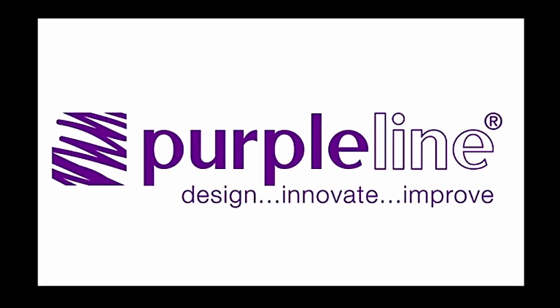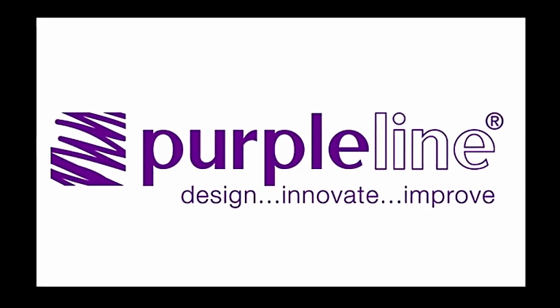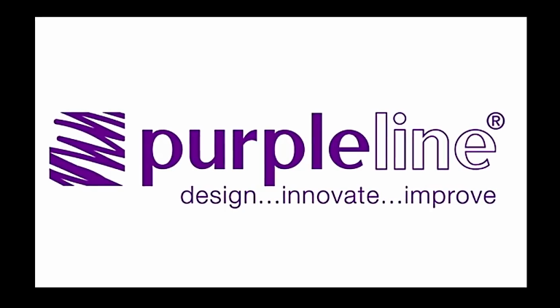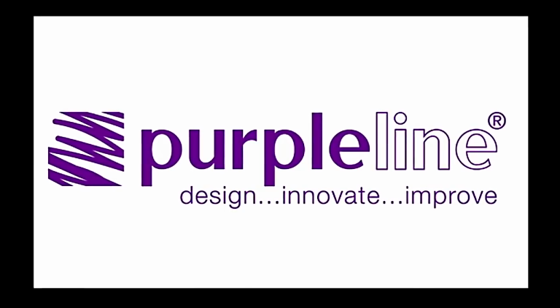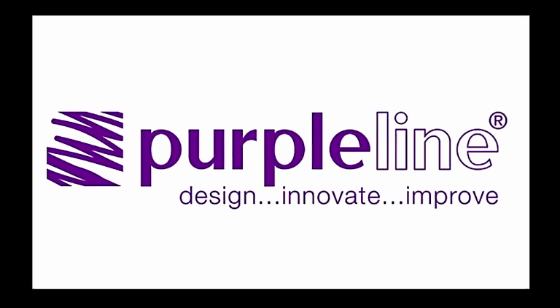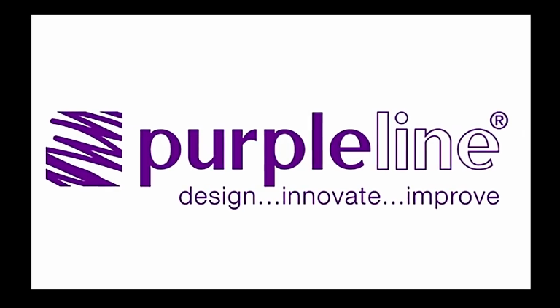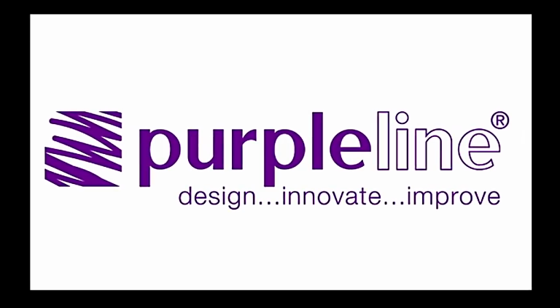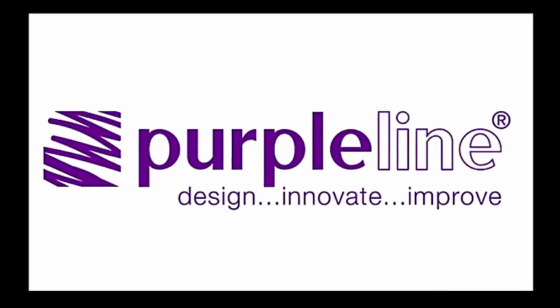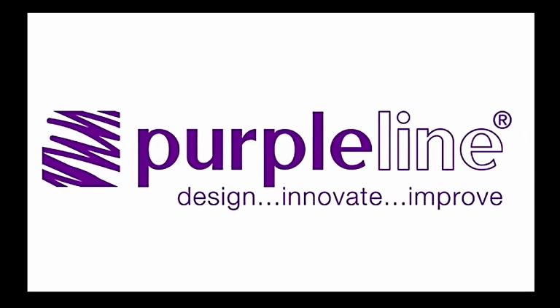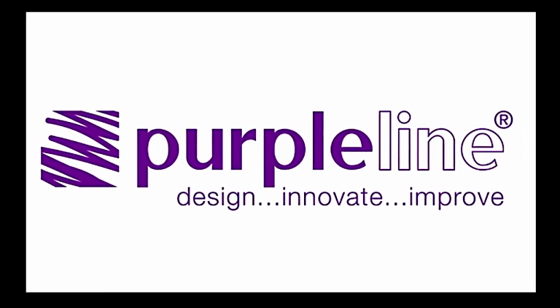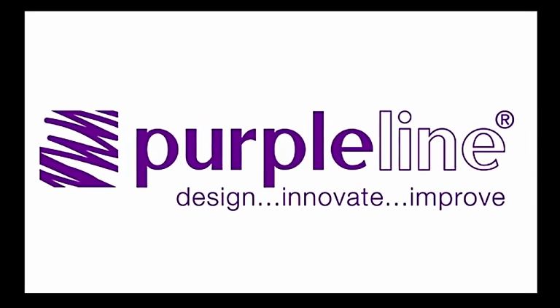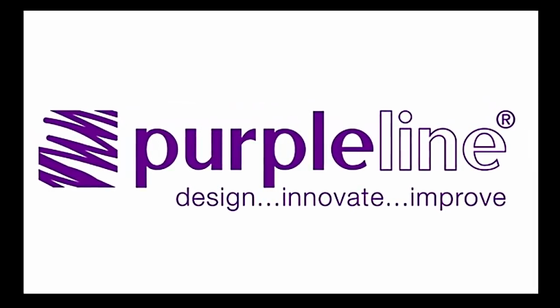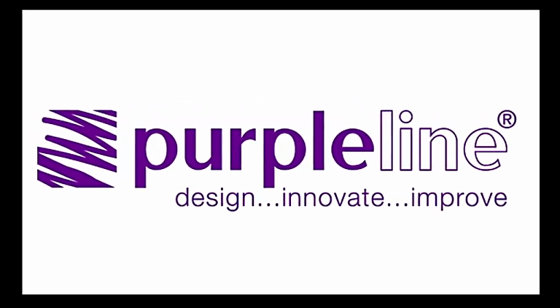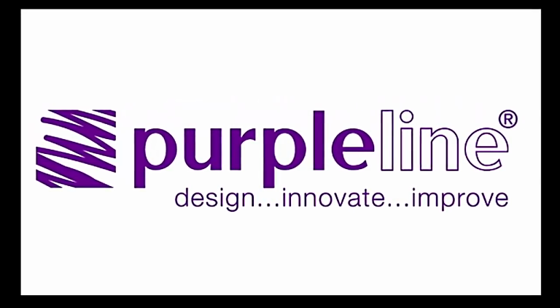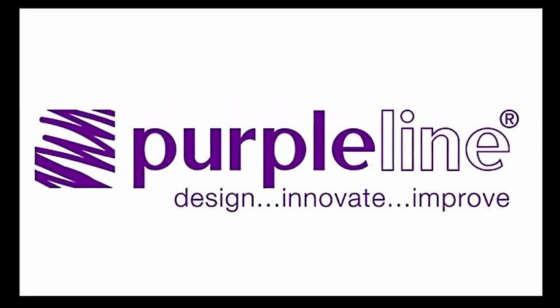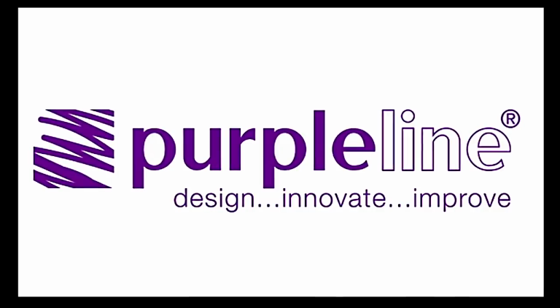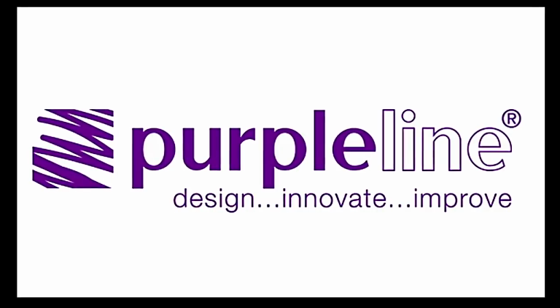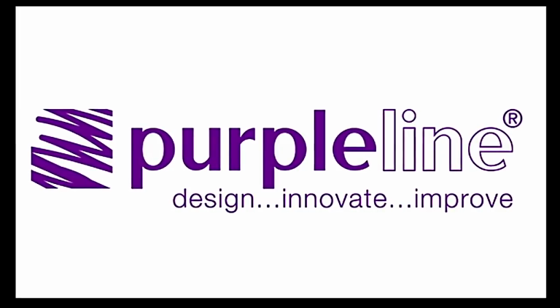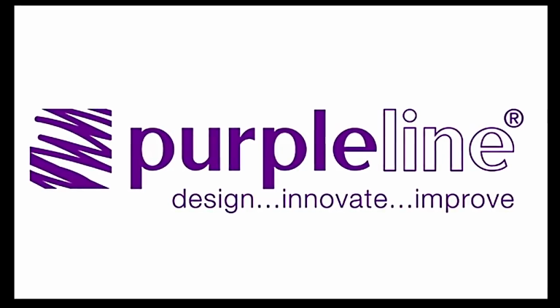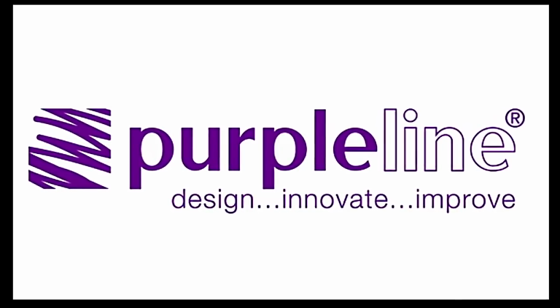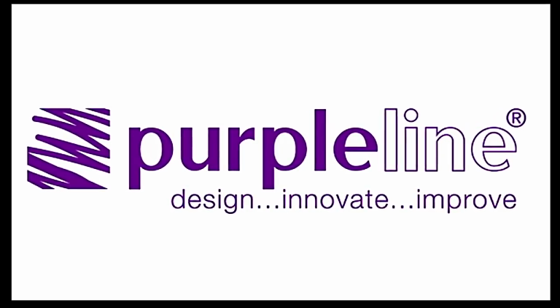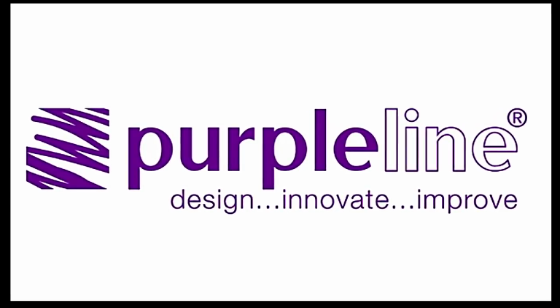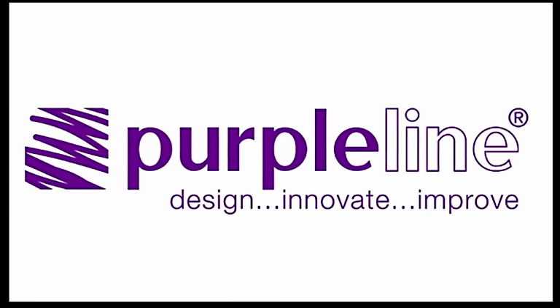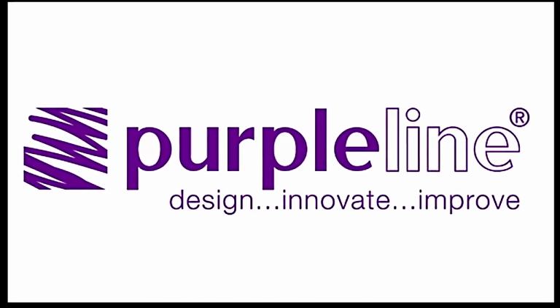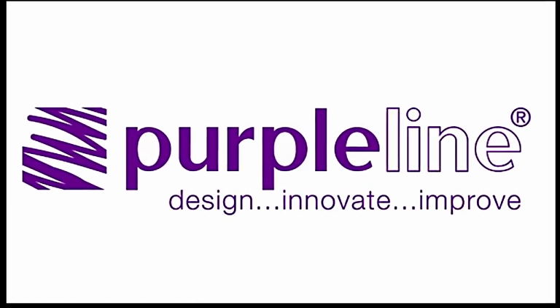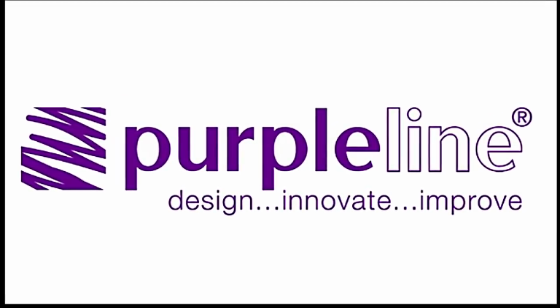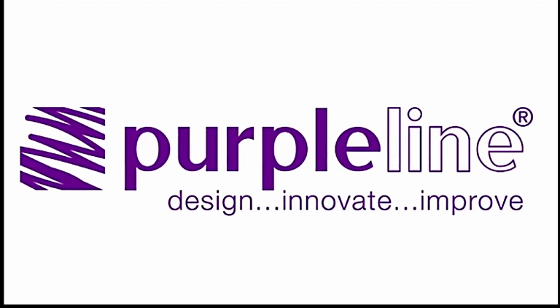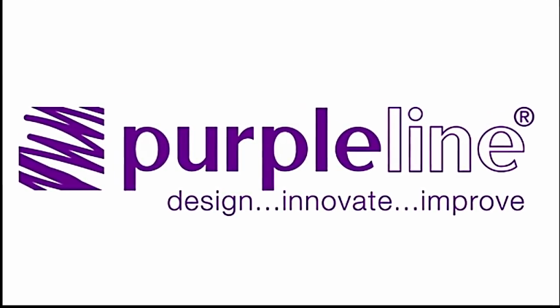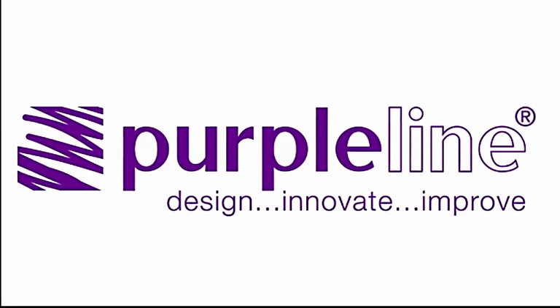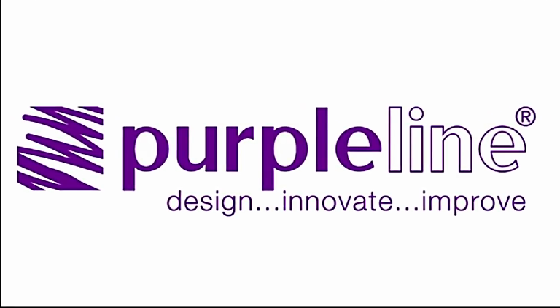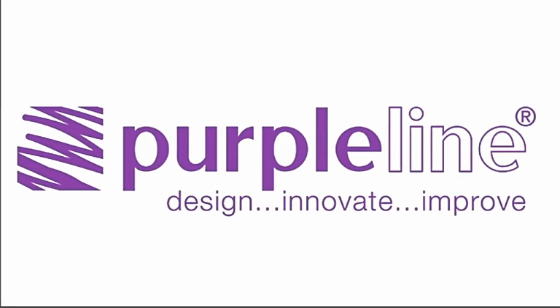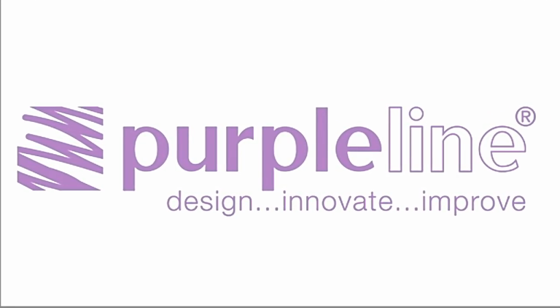Now that you have purchased your Purple Line Power trailer mover, check out this how-to video on installing the system.